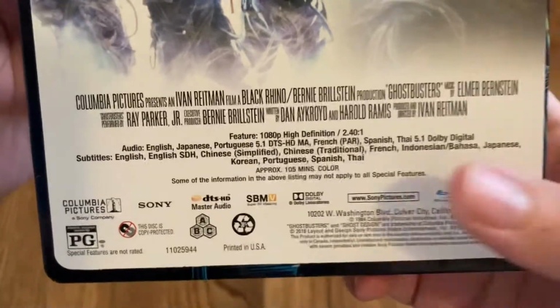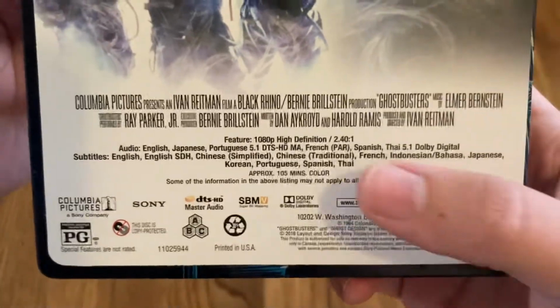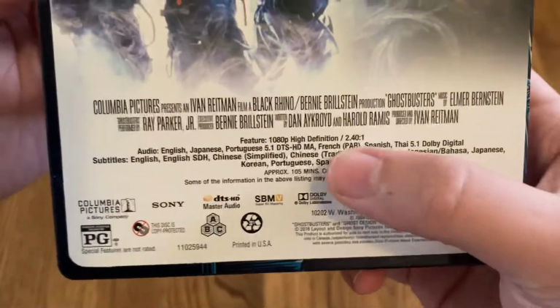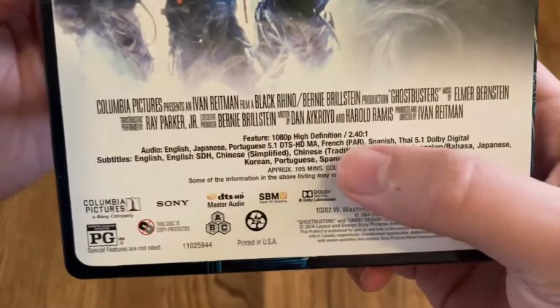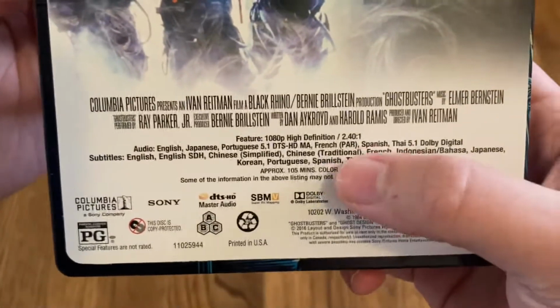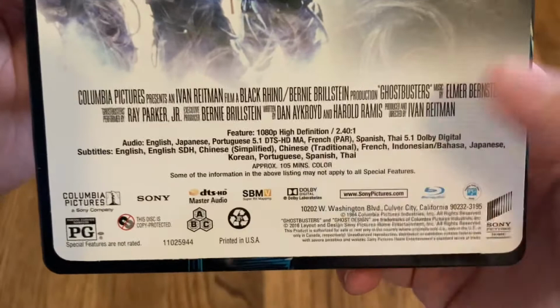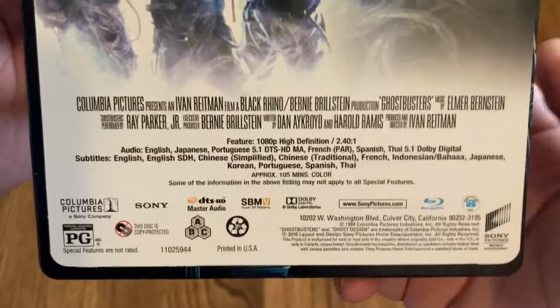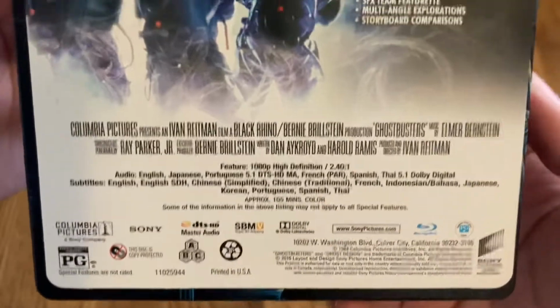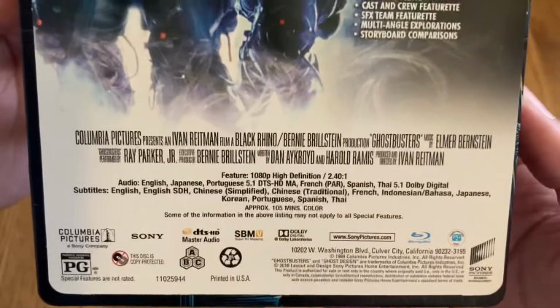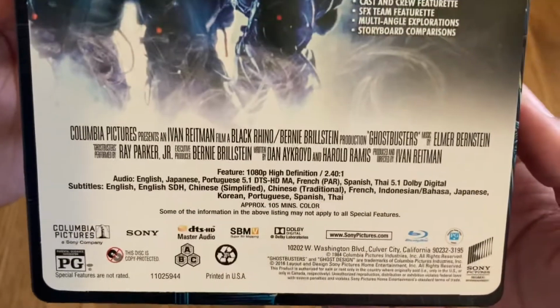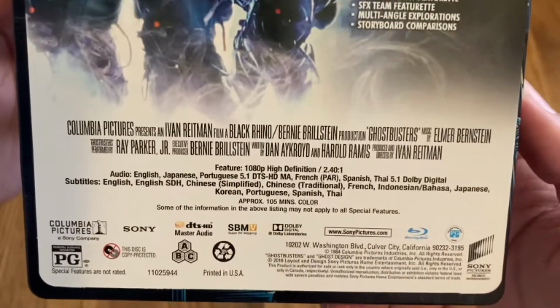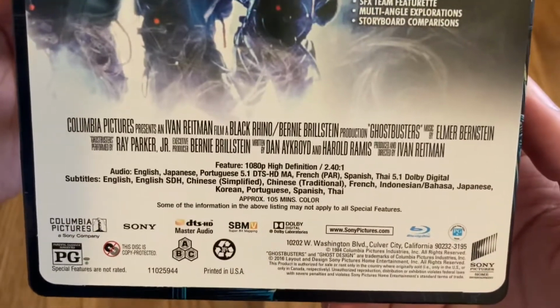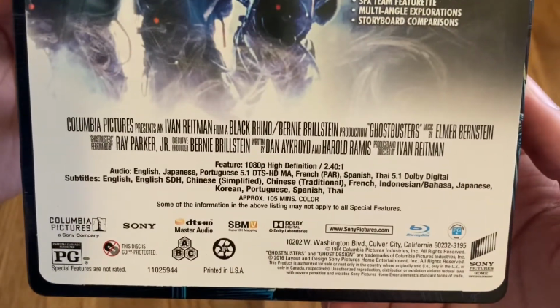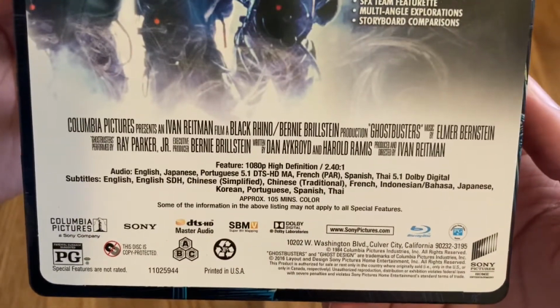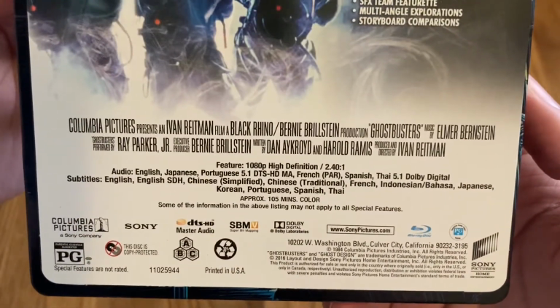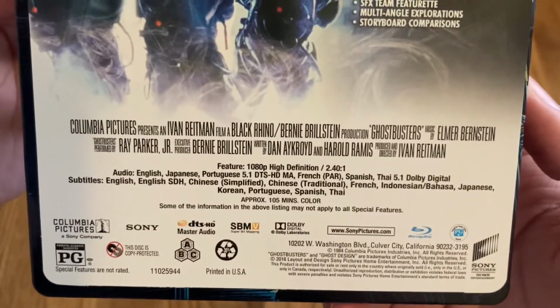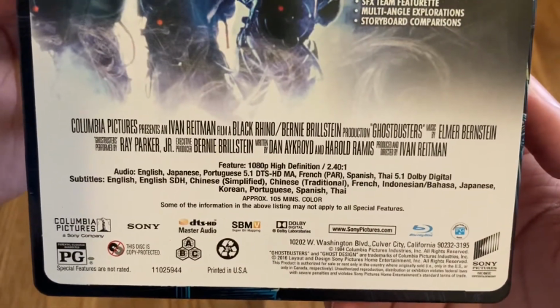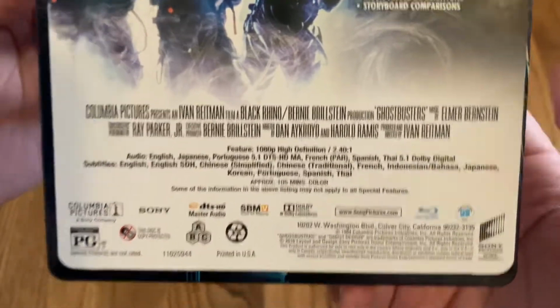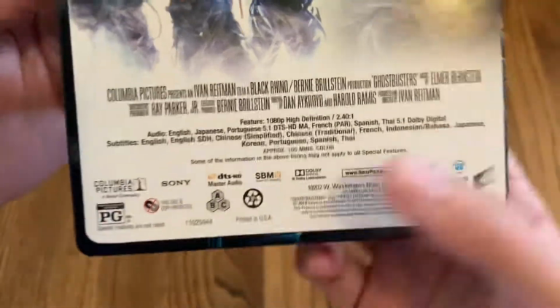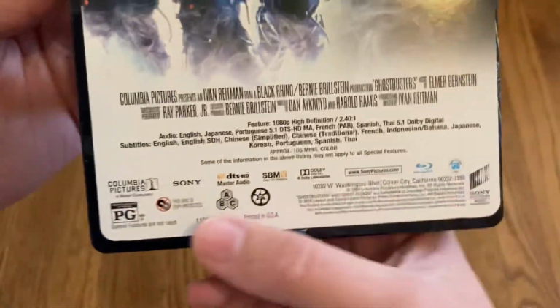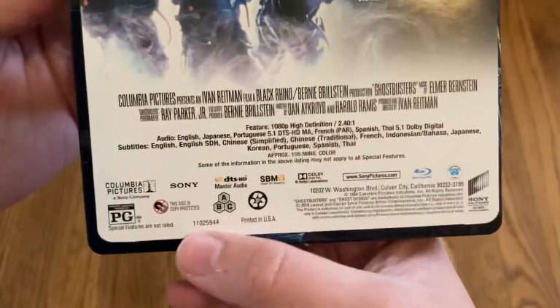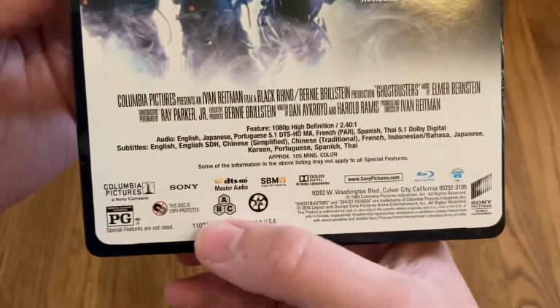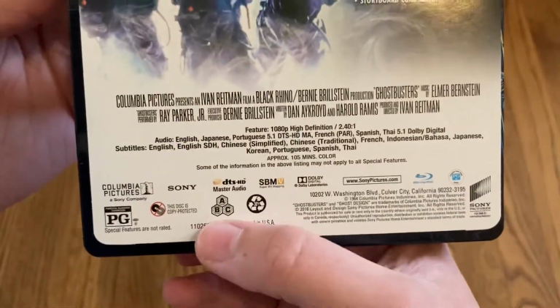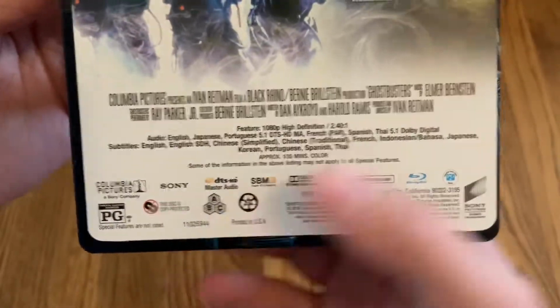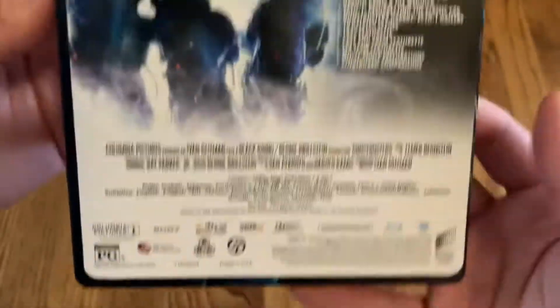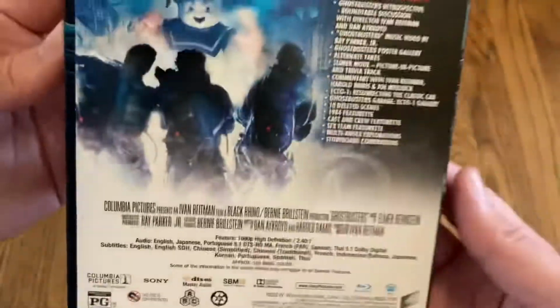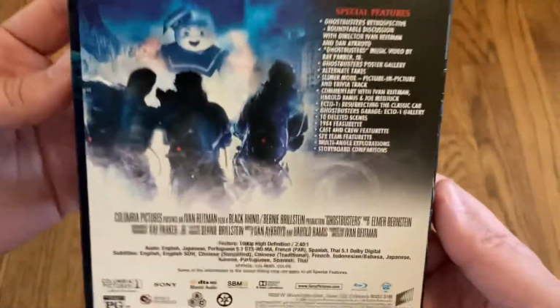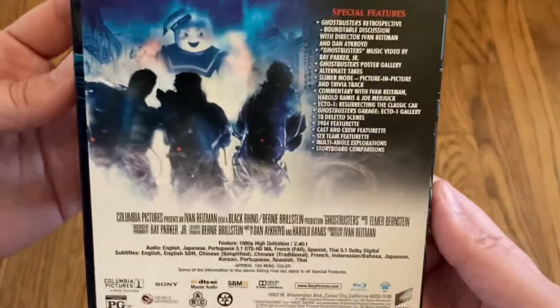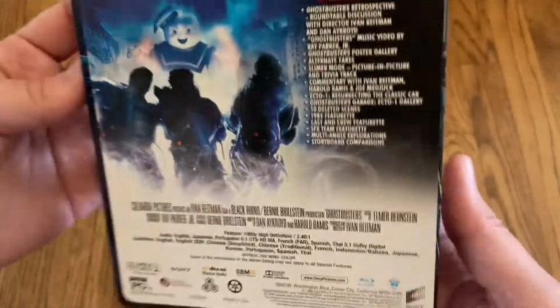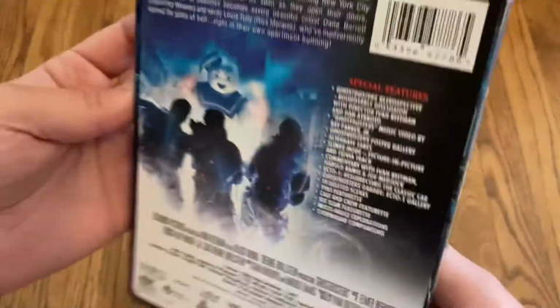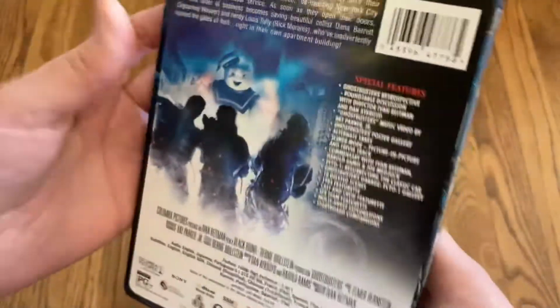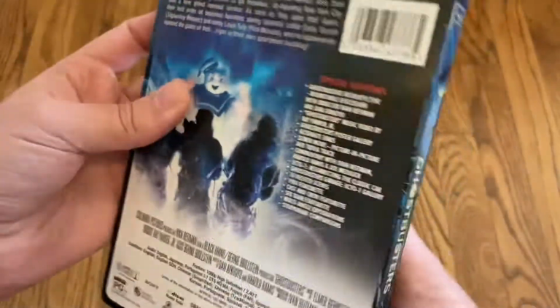Approximate run time is 1 hour 45 minutes, and it's a region-free Blu-ray from Sony.